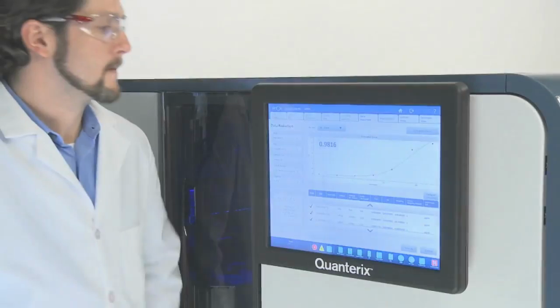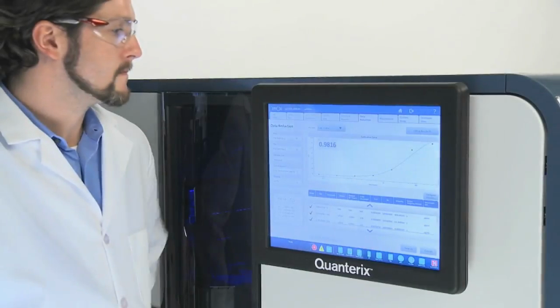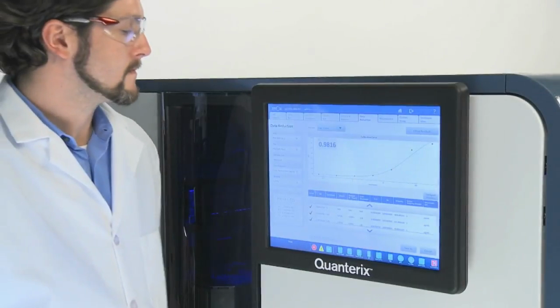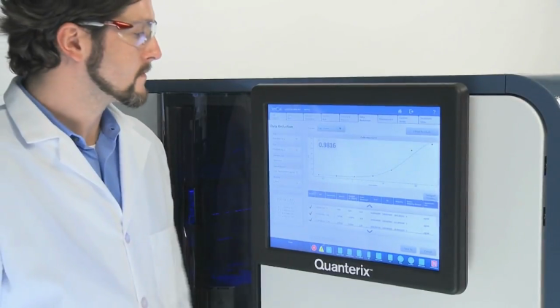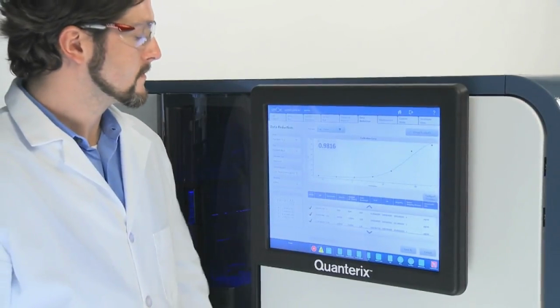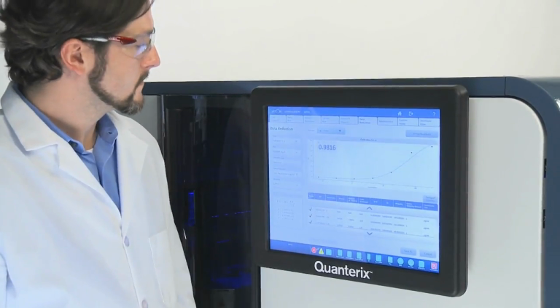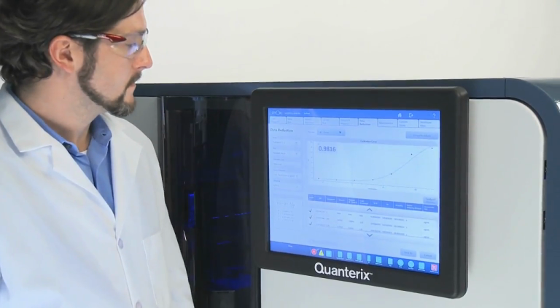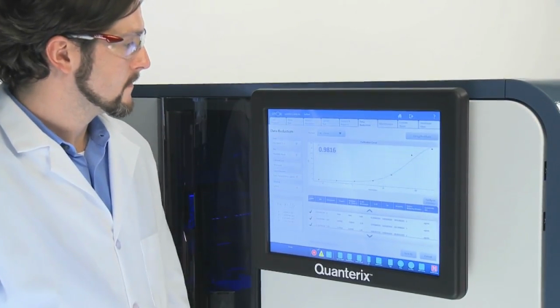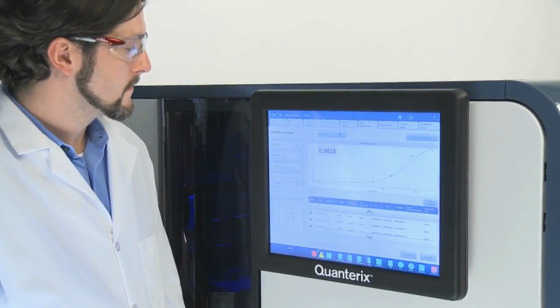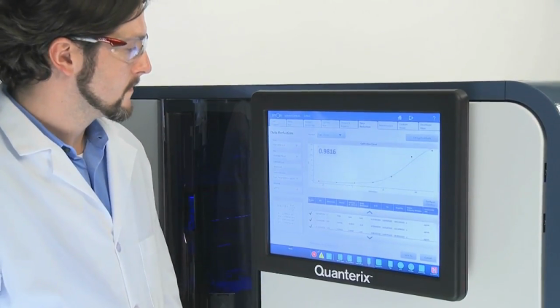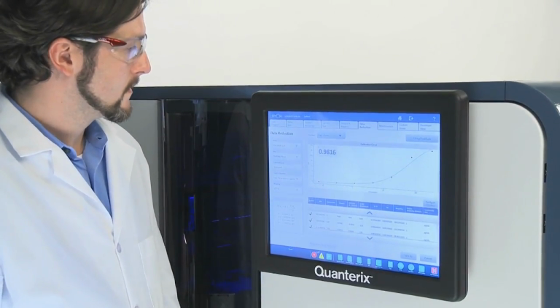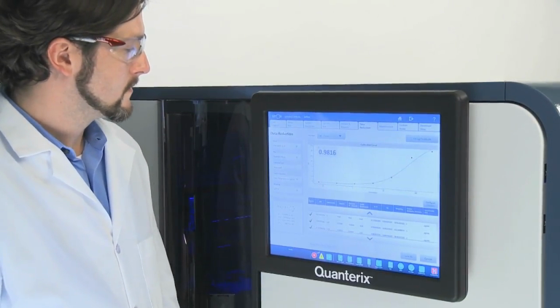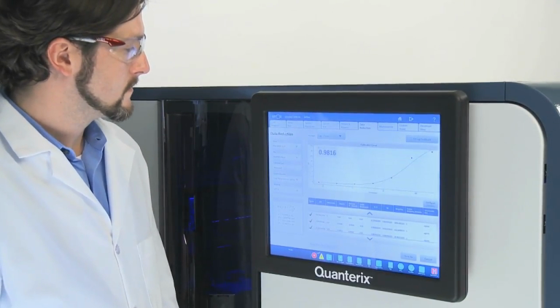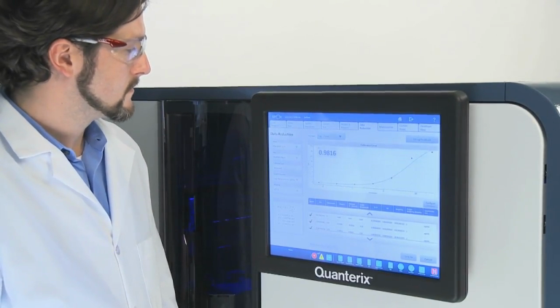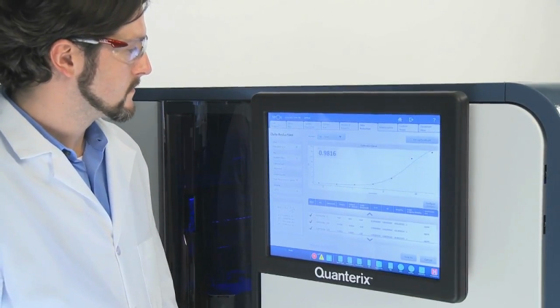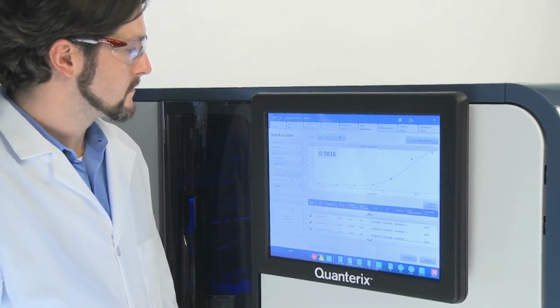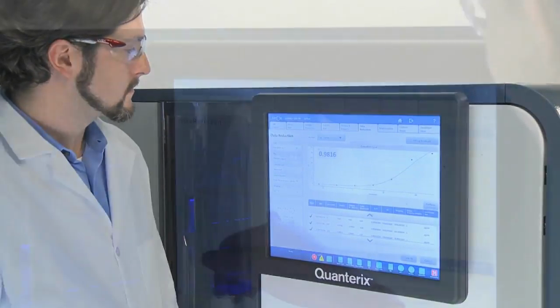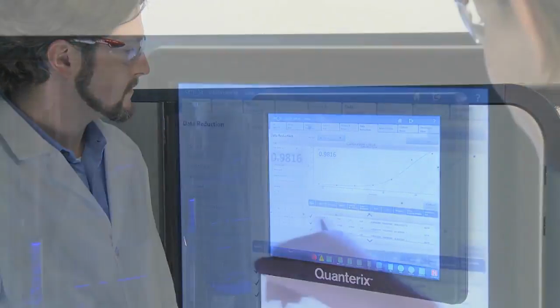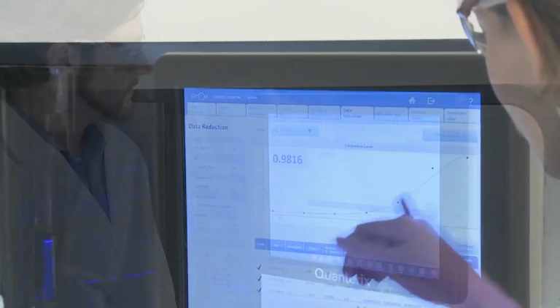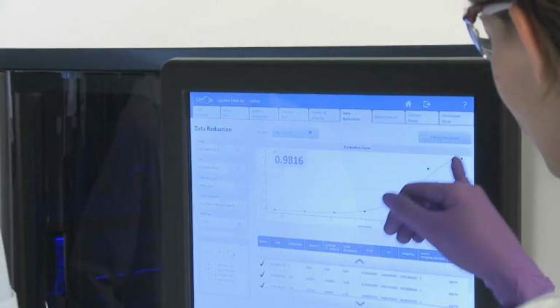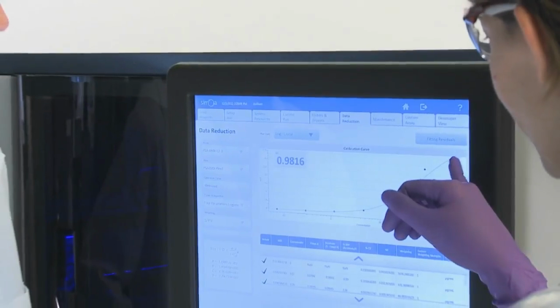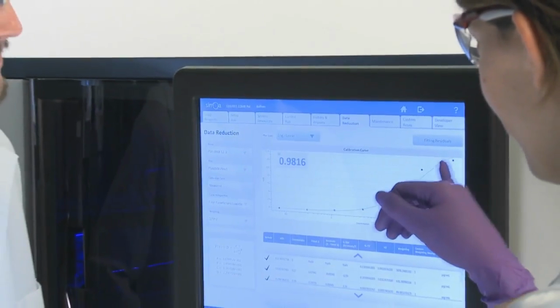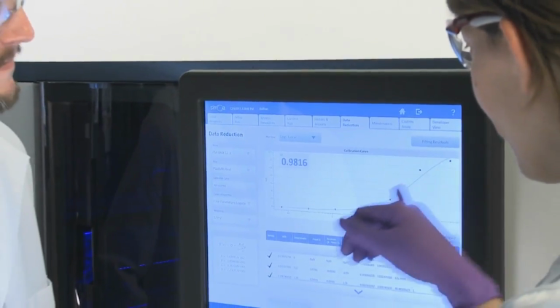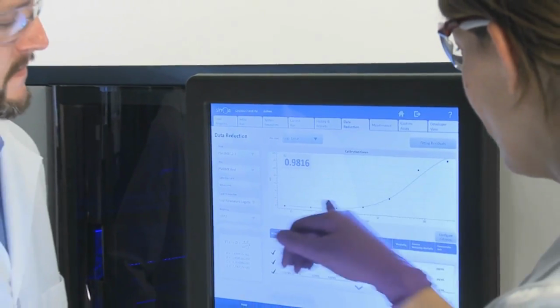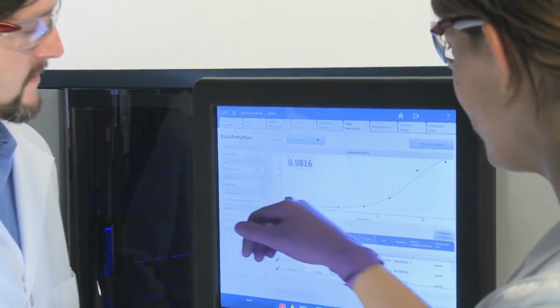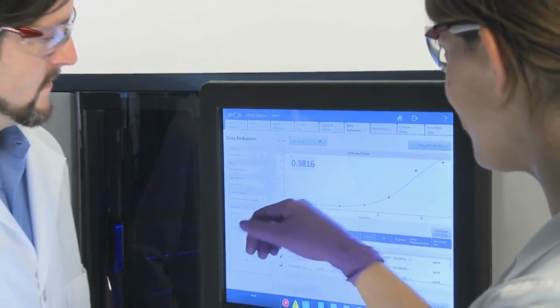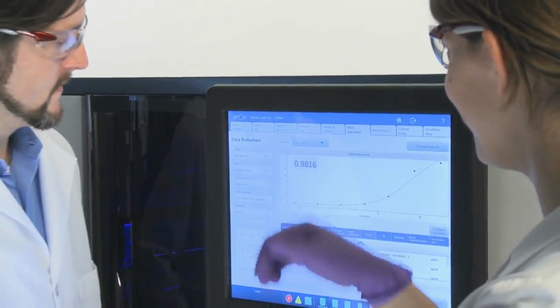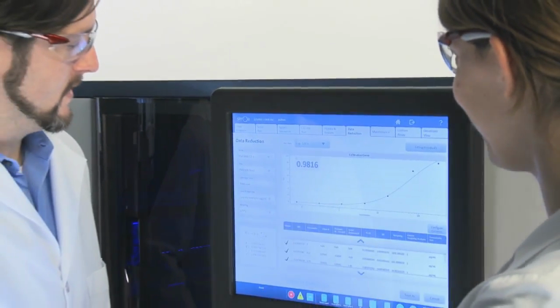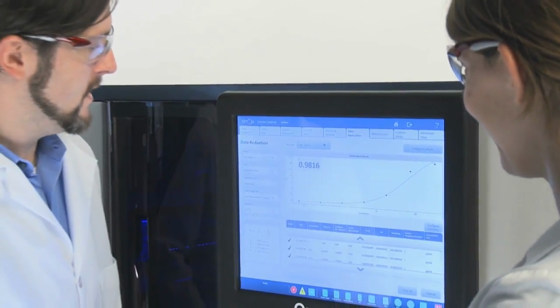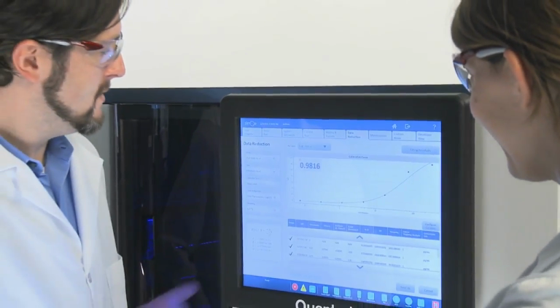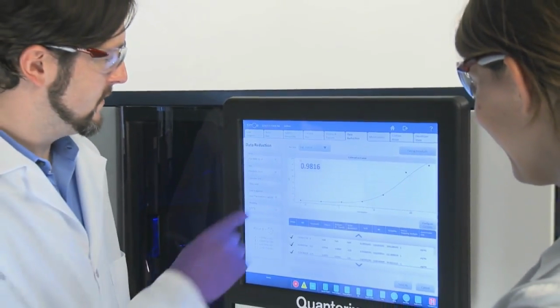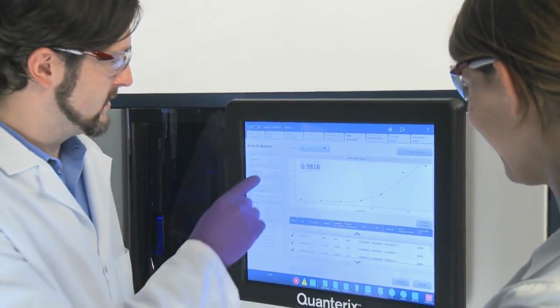Results can be viewed and analyzed on board, or exported to commonly used software packages and LIMS systems.